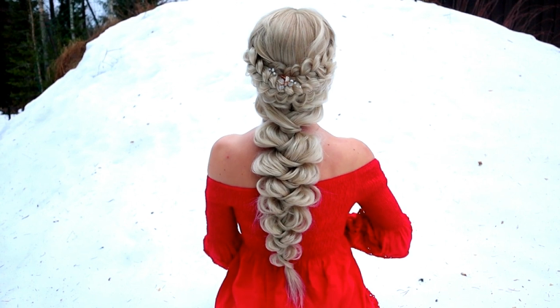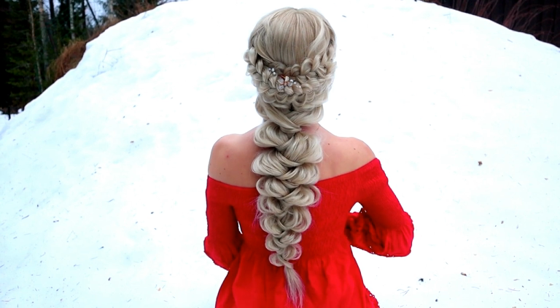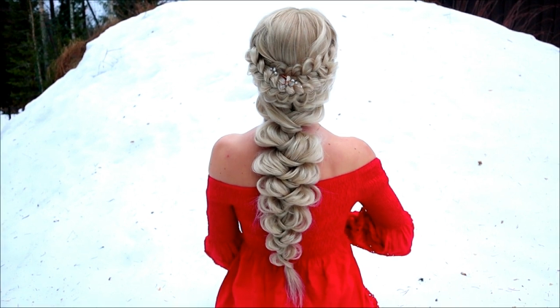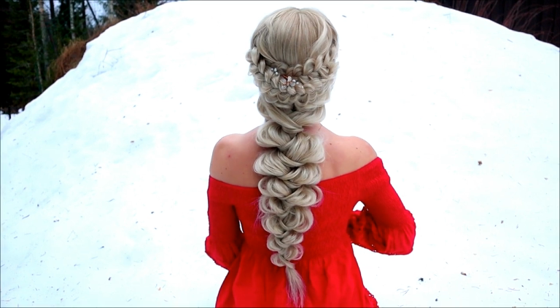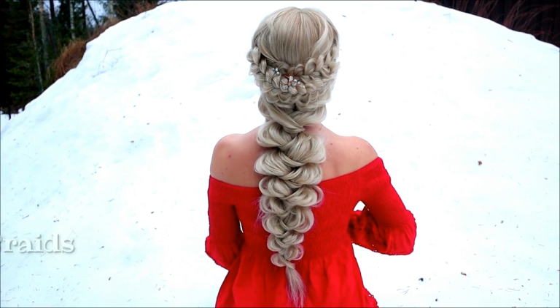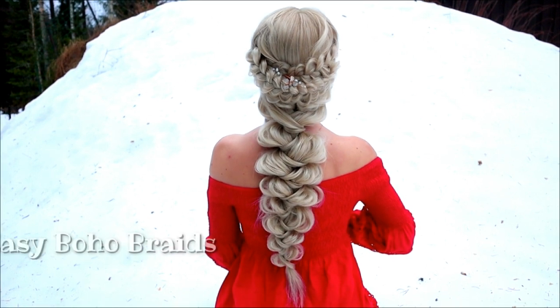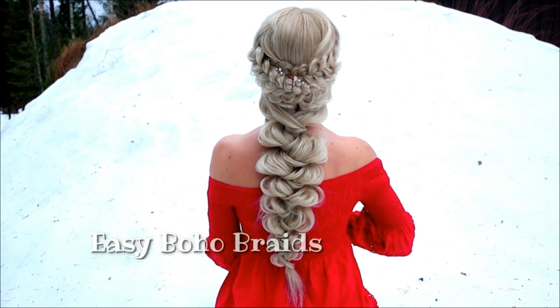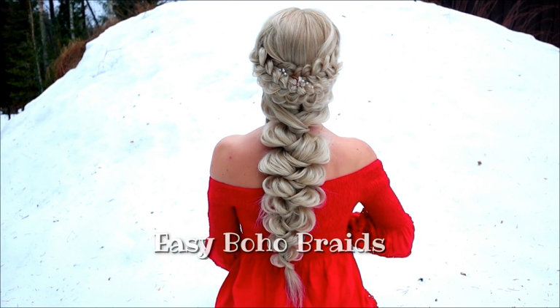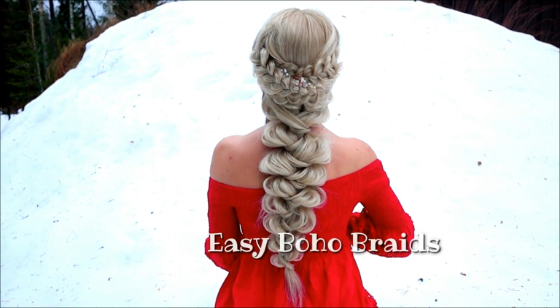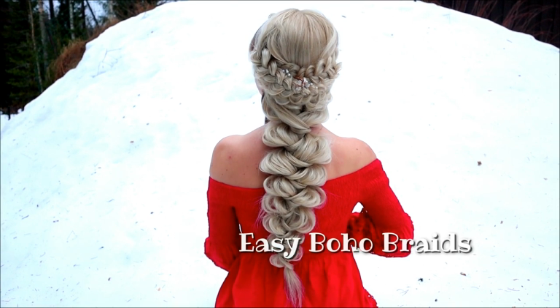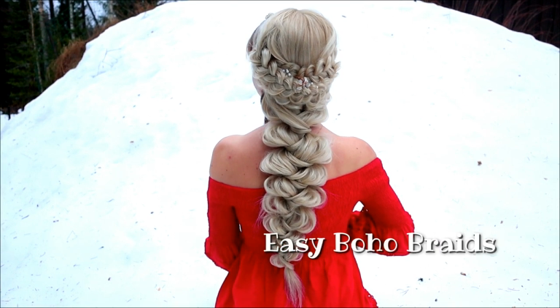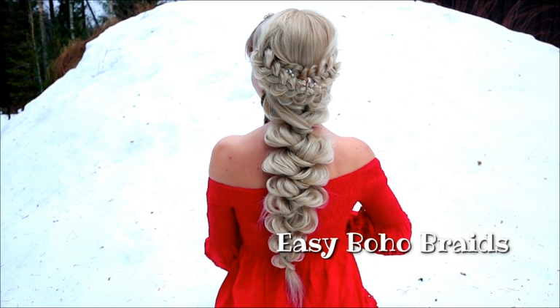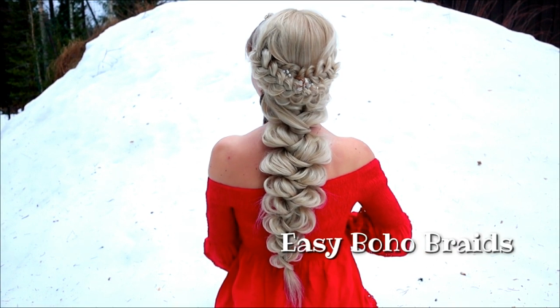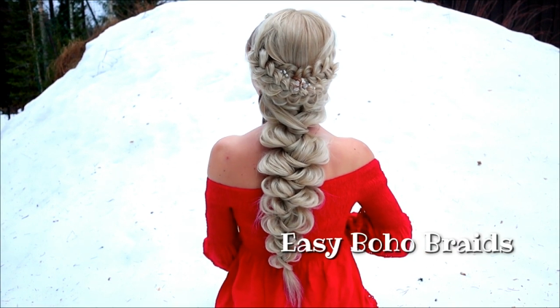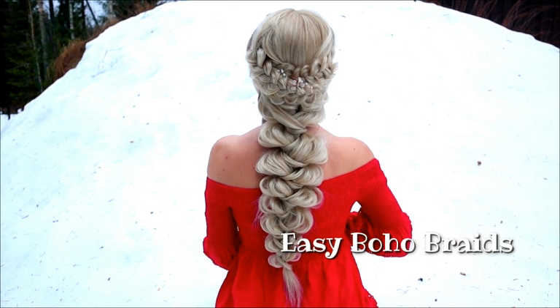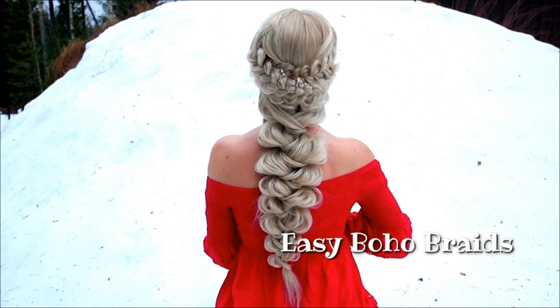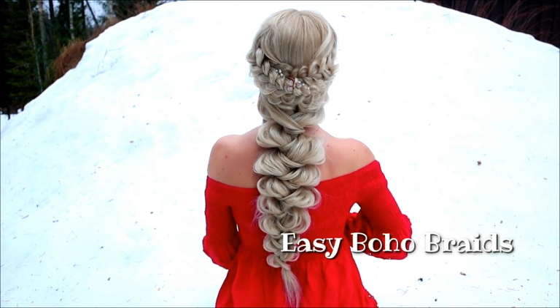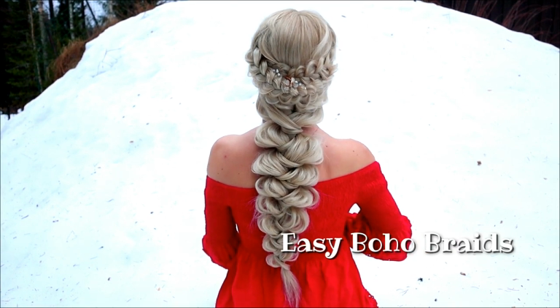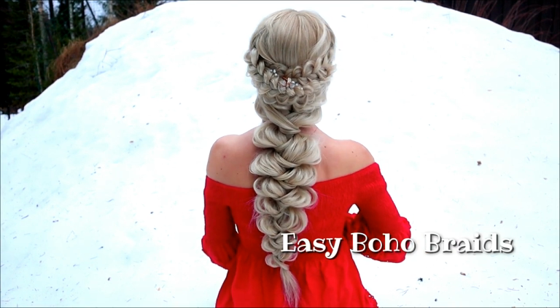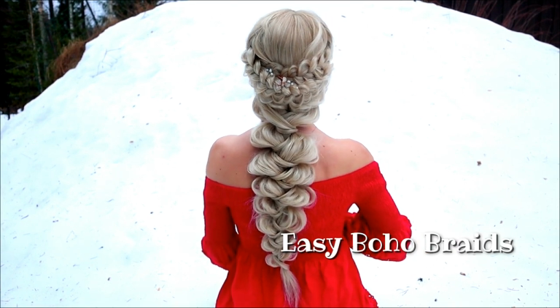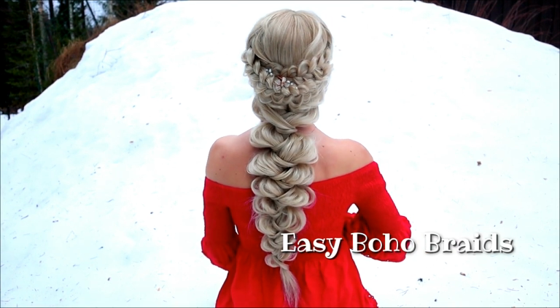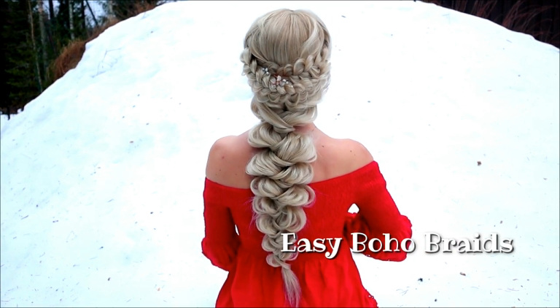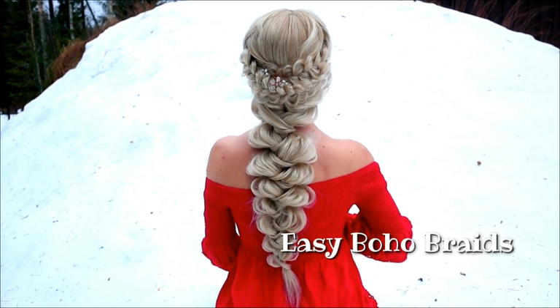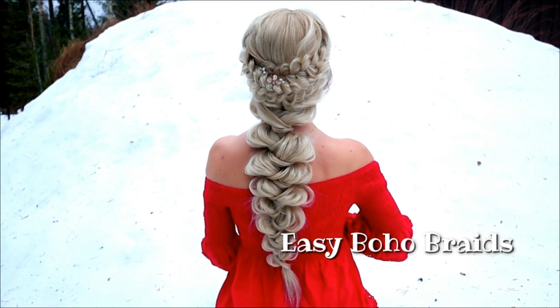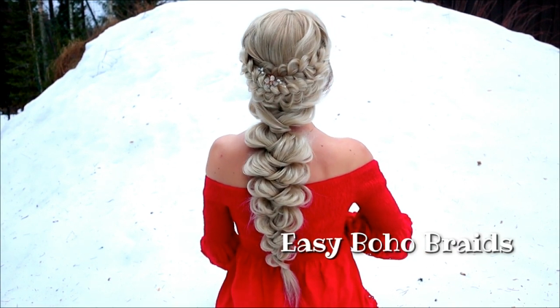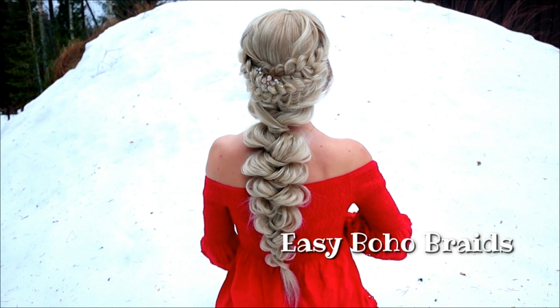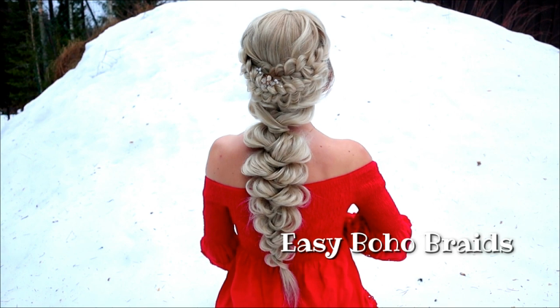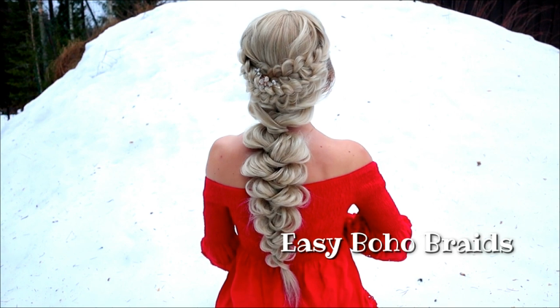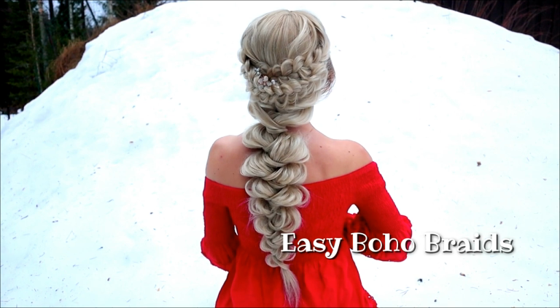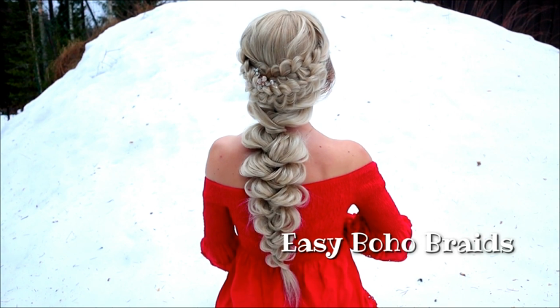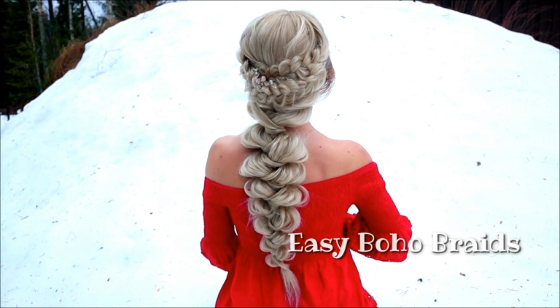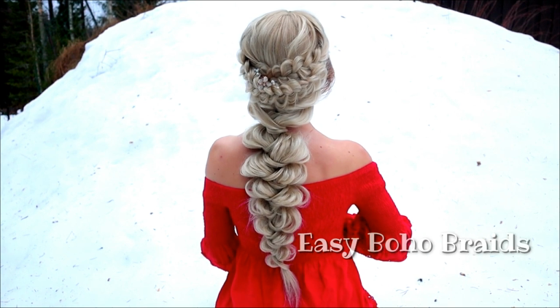Hi! In this video I will show you how to create this easy hairstyle using only 3 strand braids.